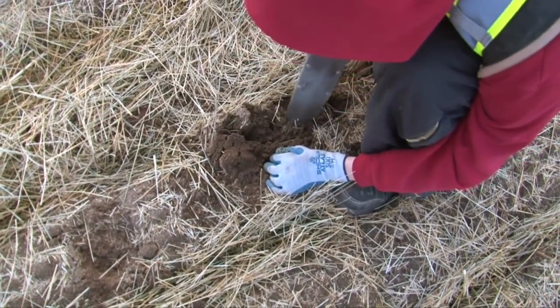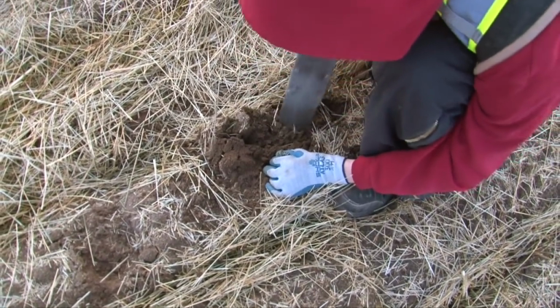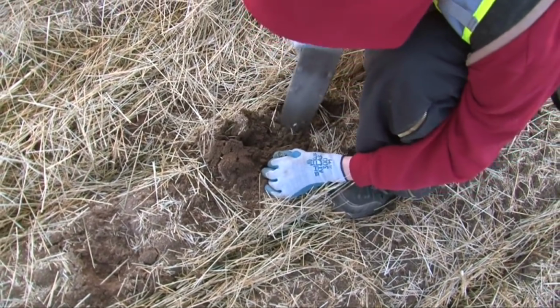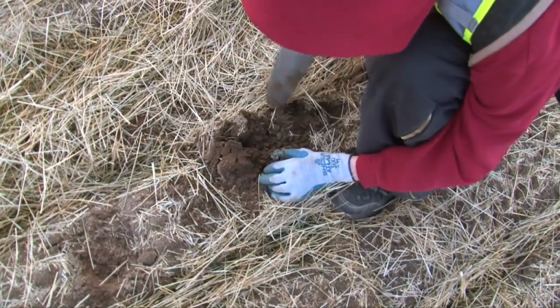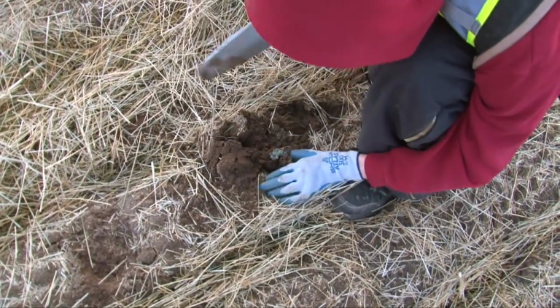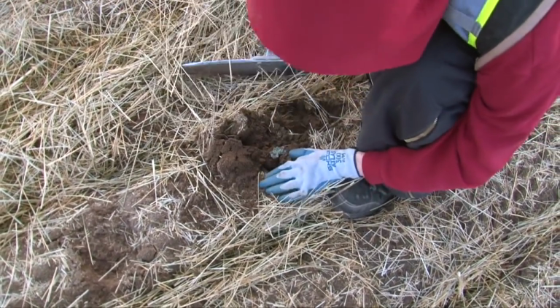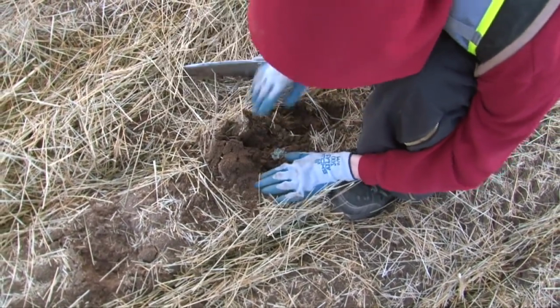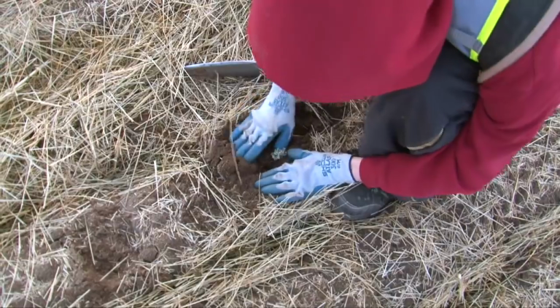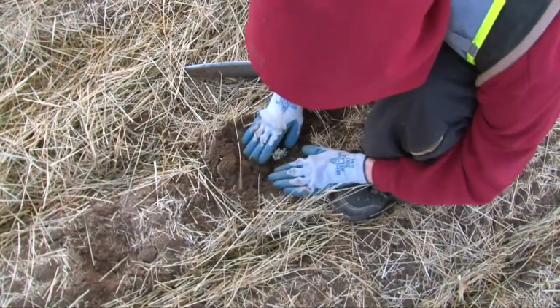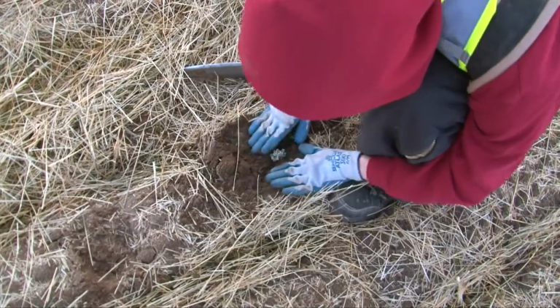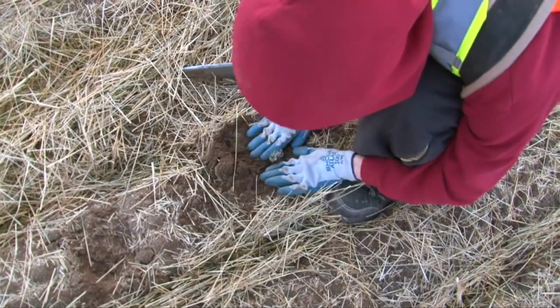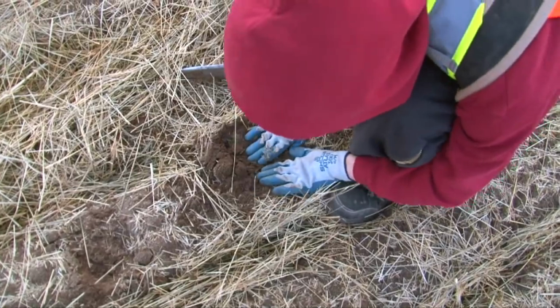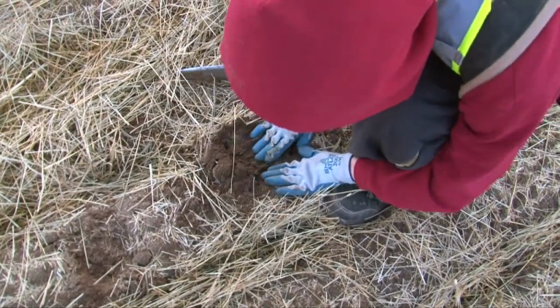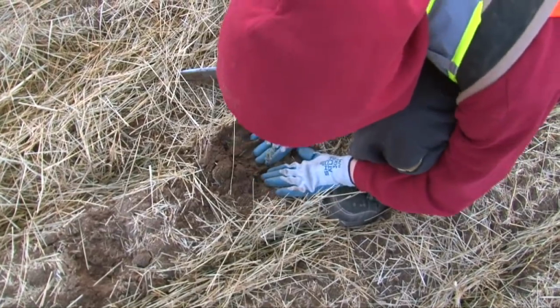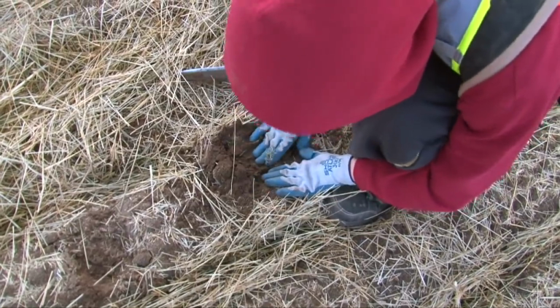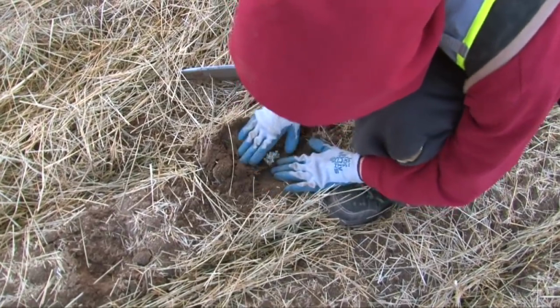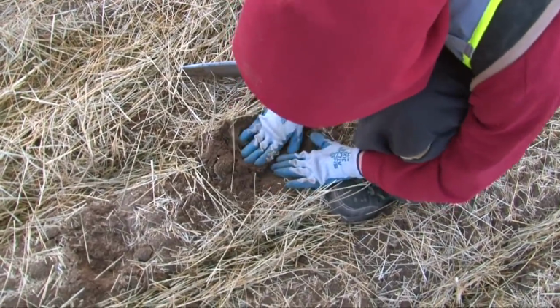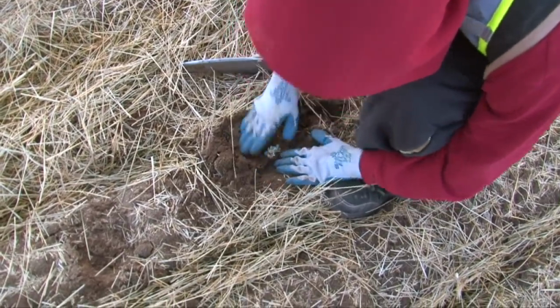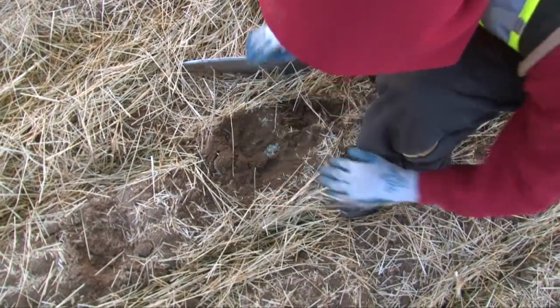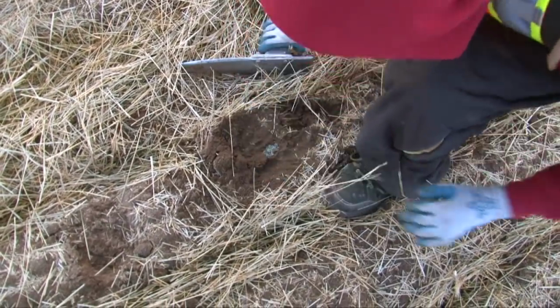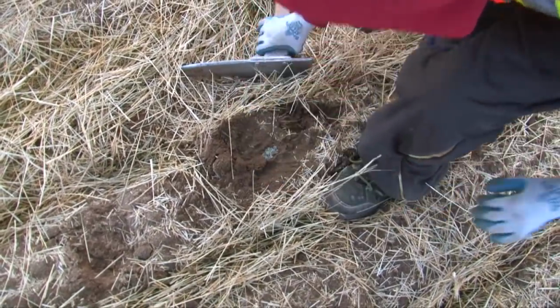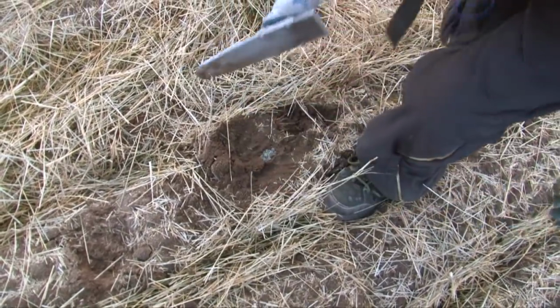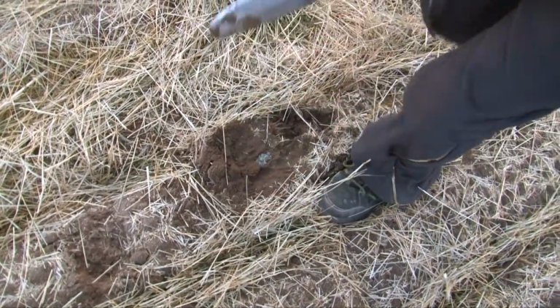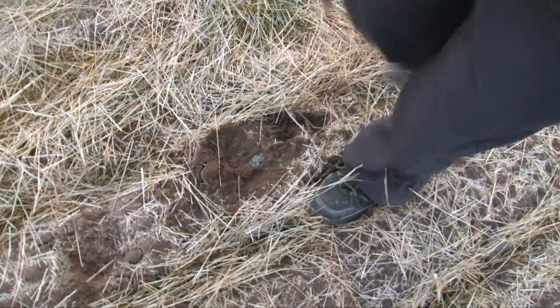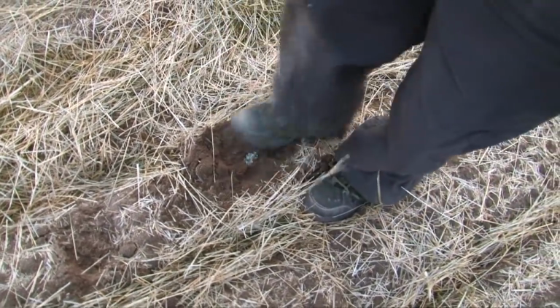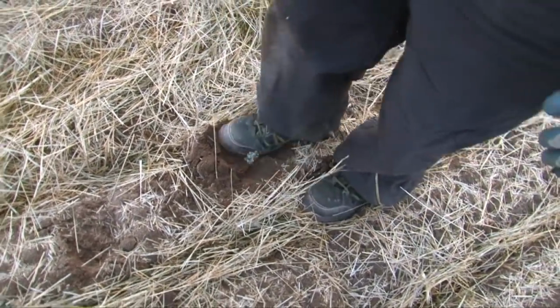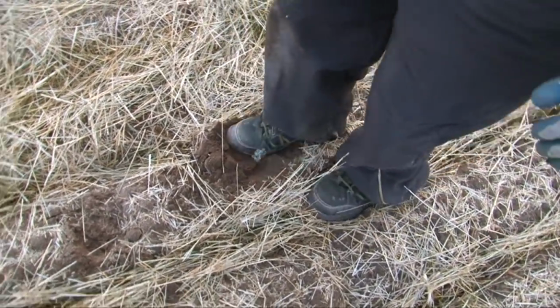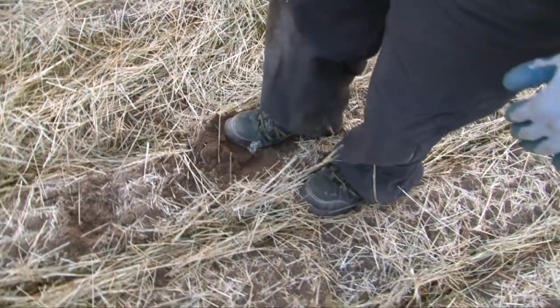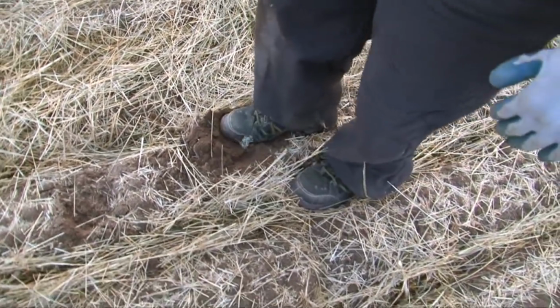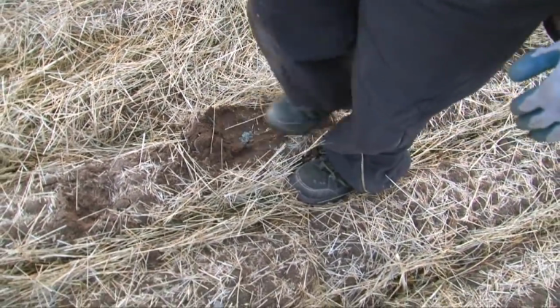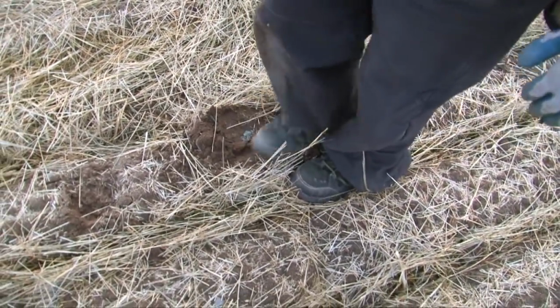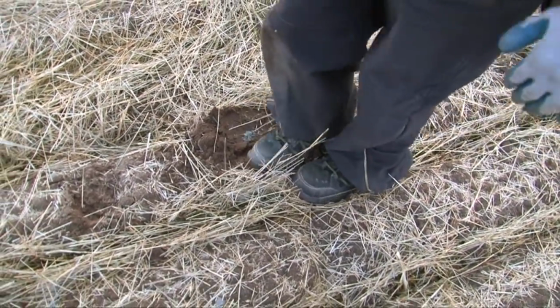It's nice to see the area match the surrounding terrain and get back to what it used to look like.